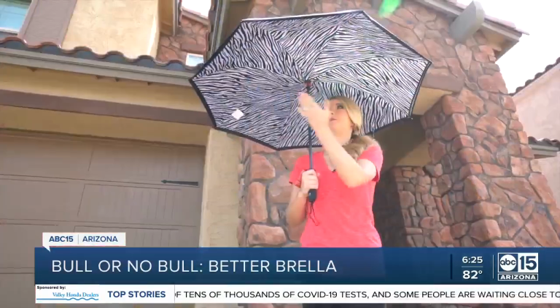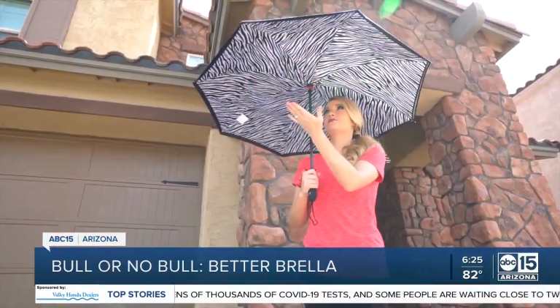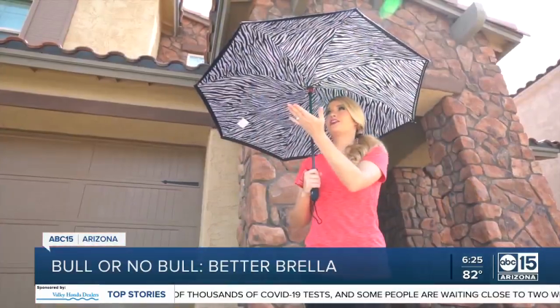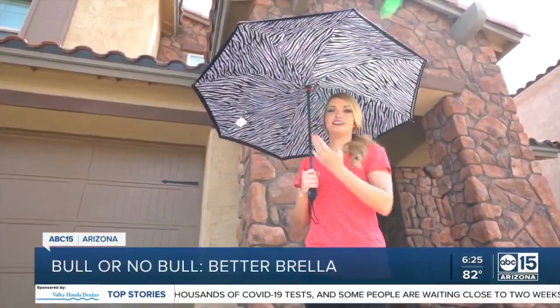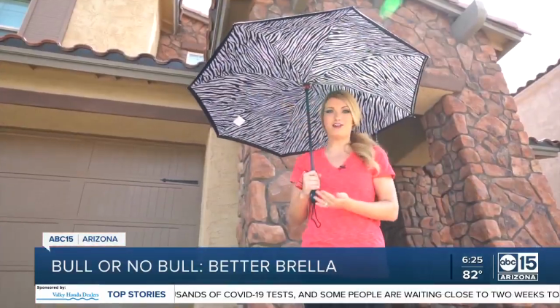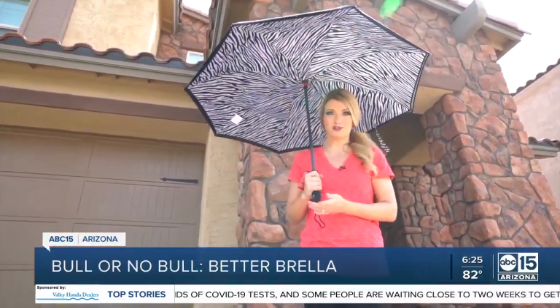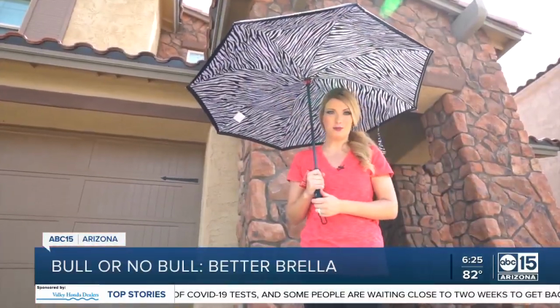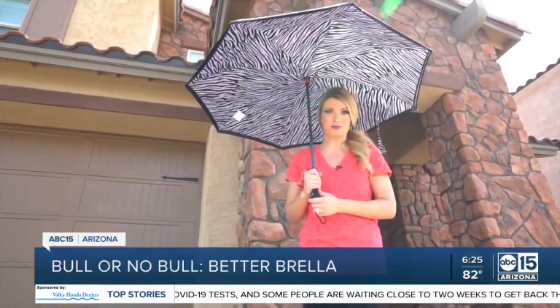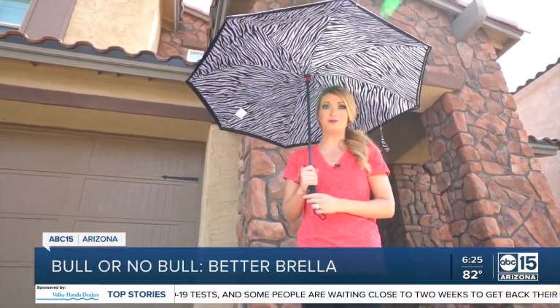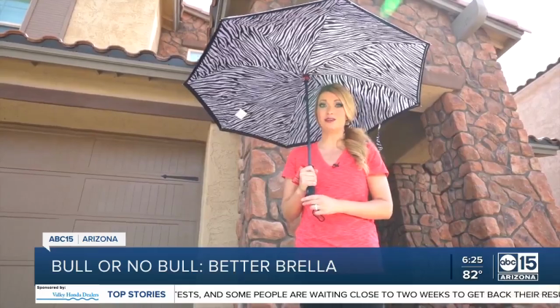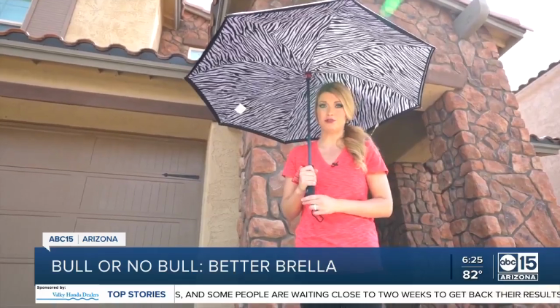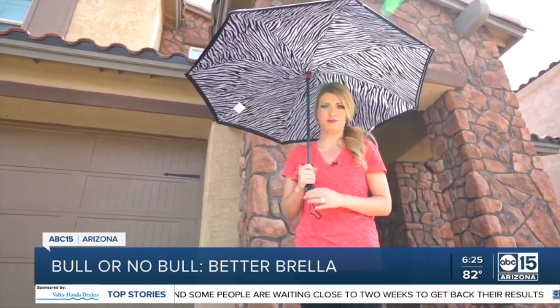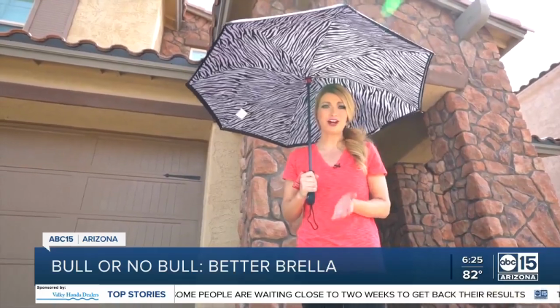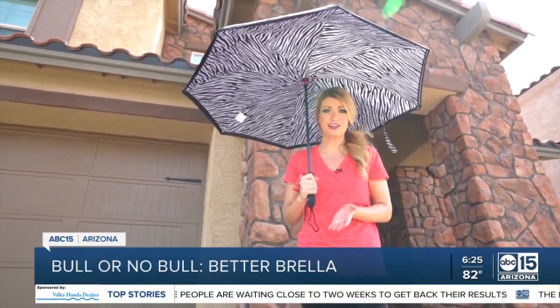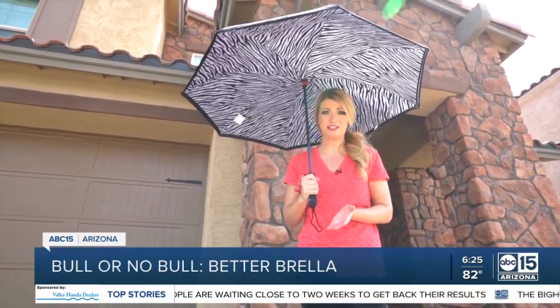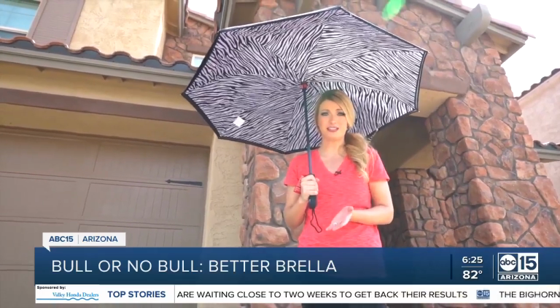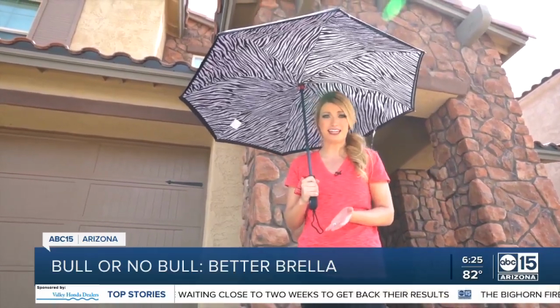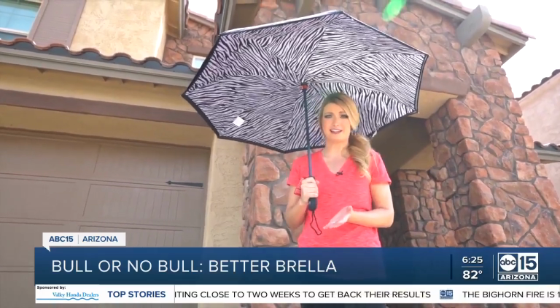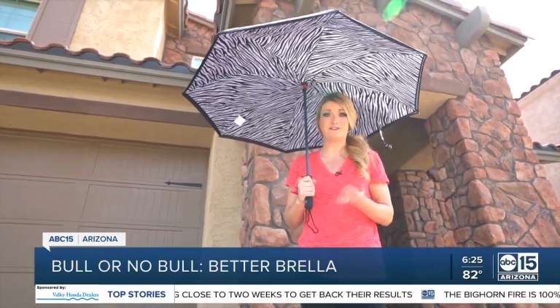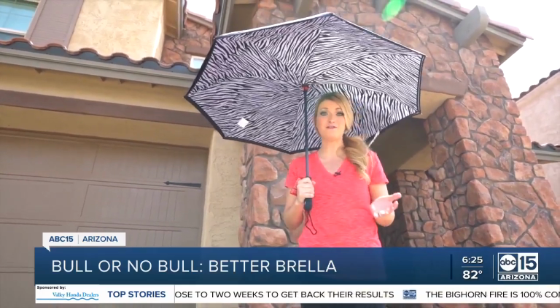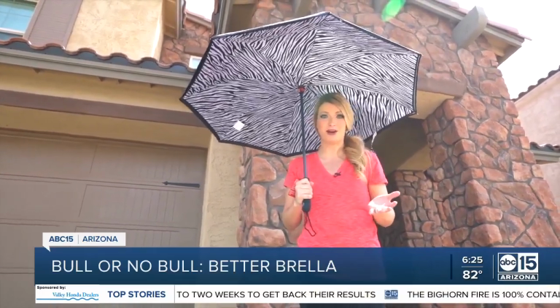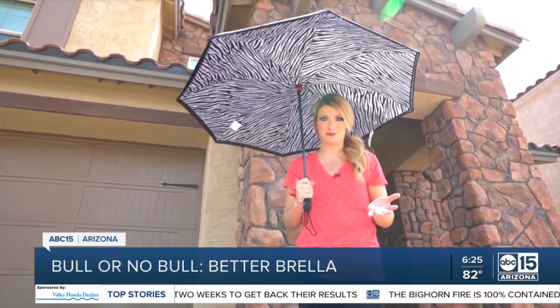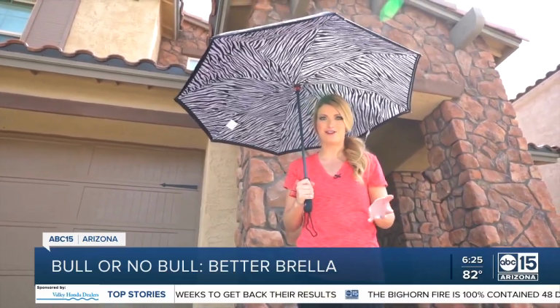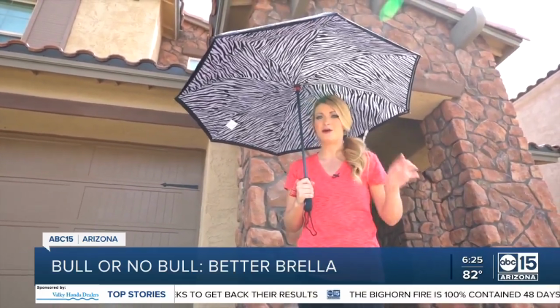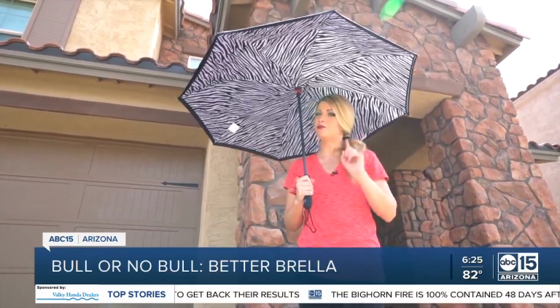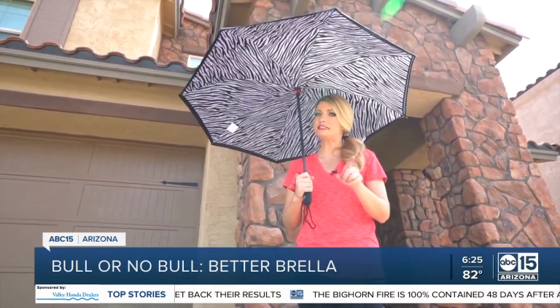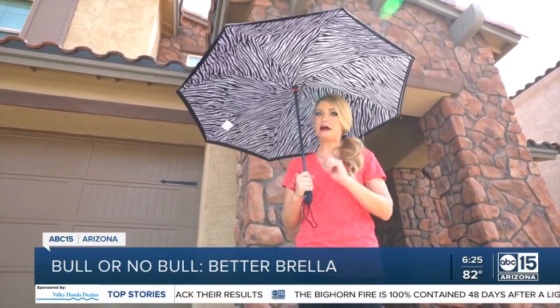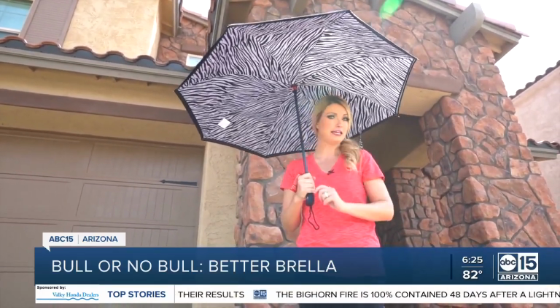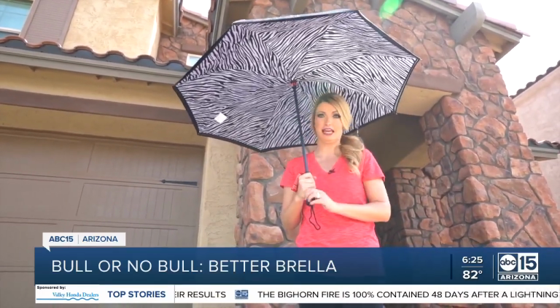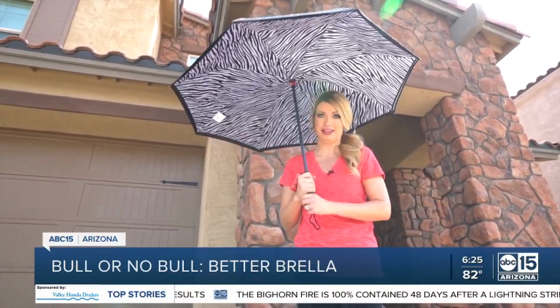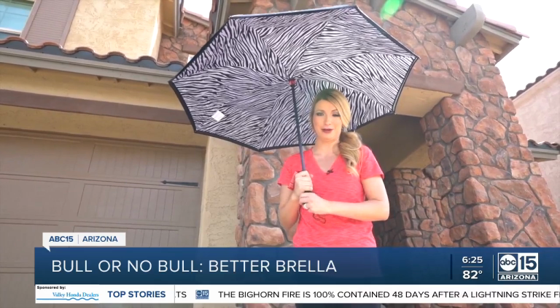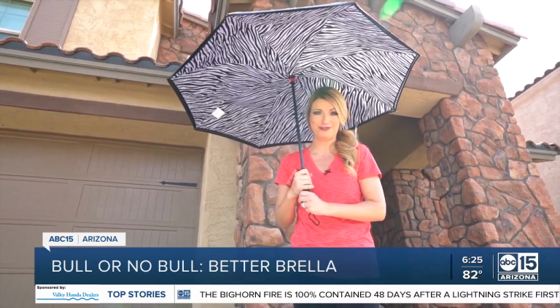The Betterbrella is also supposed to be windproof — we're talking wind speeds in excess of 50 miles per hour — but we did not test that claim.